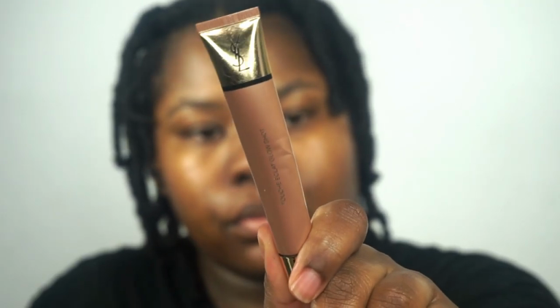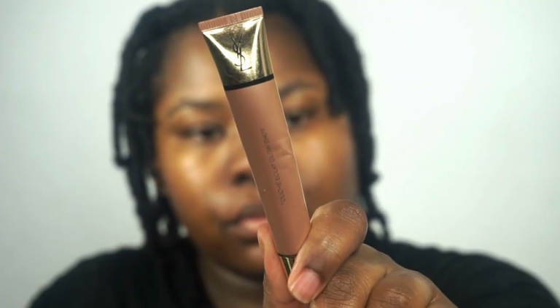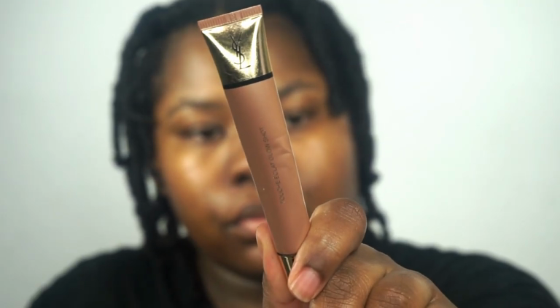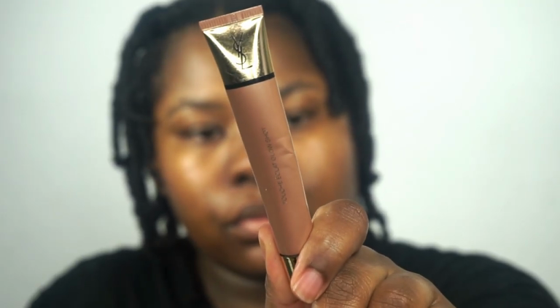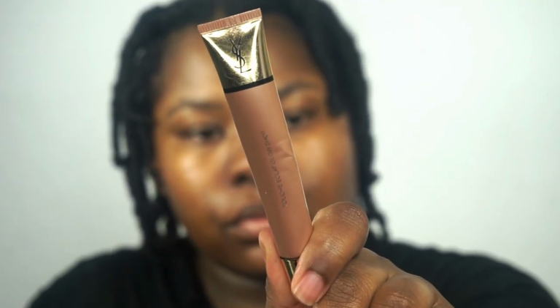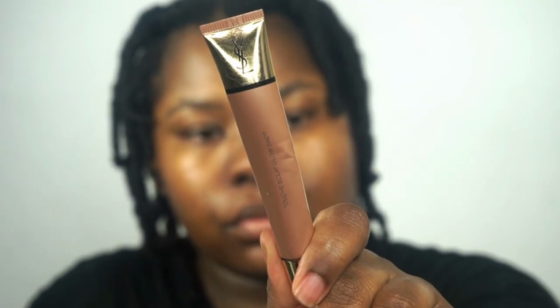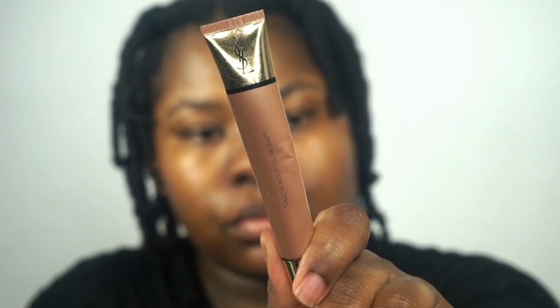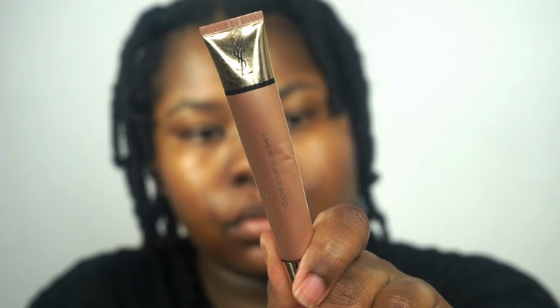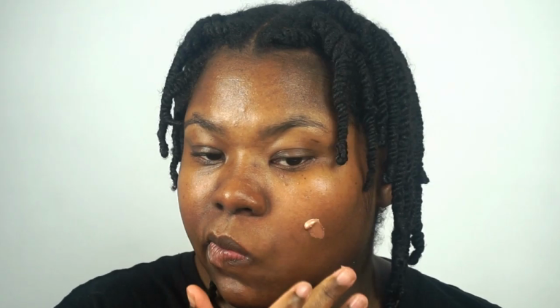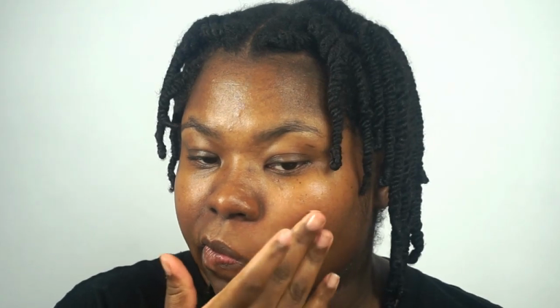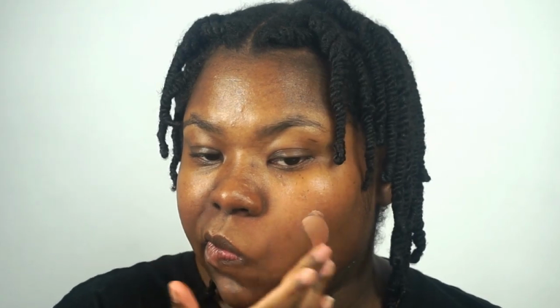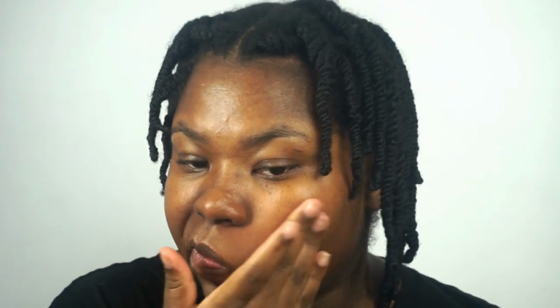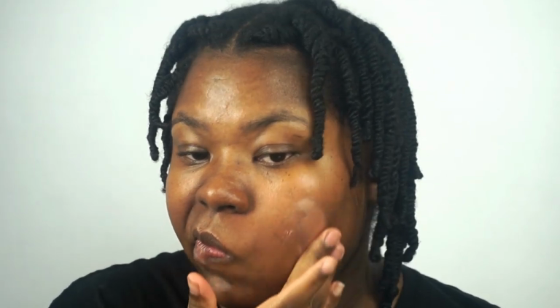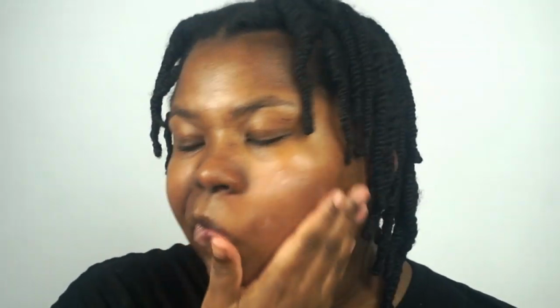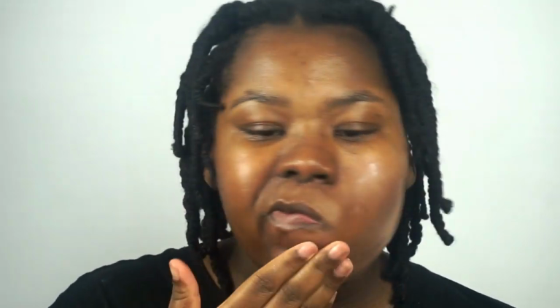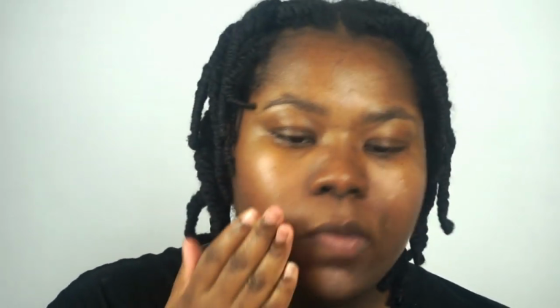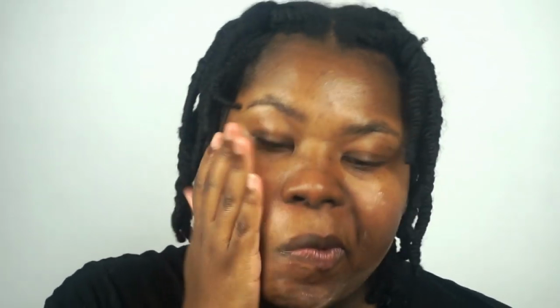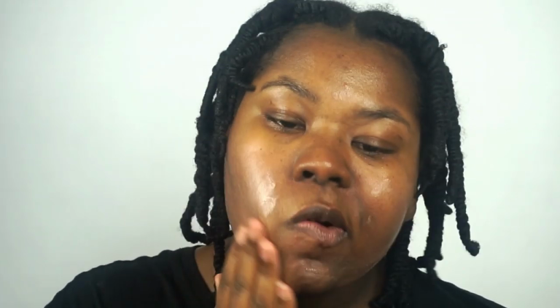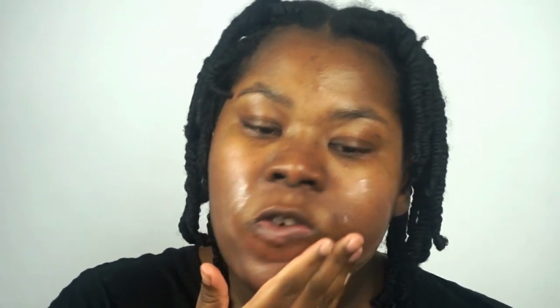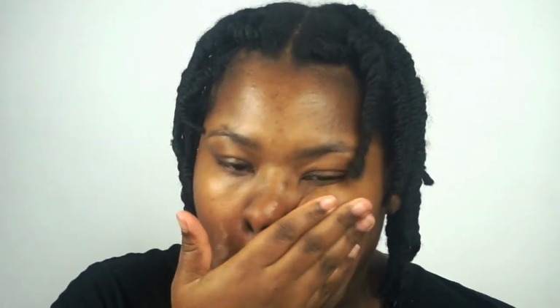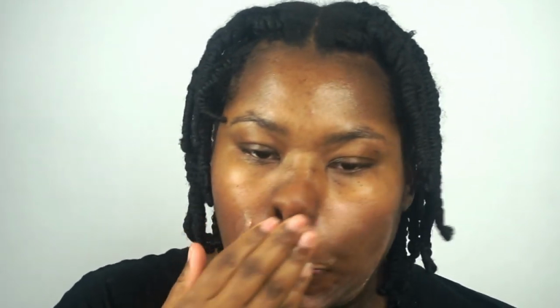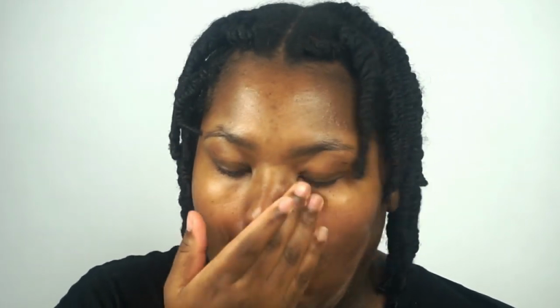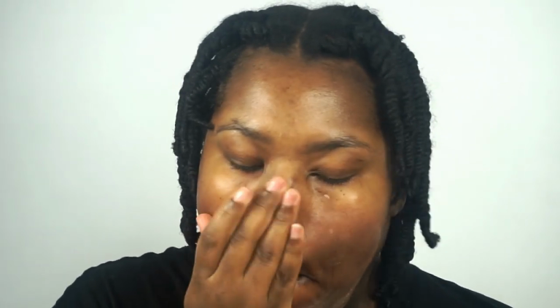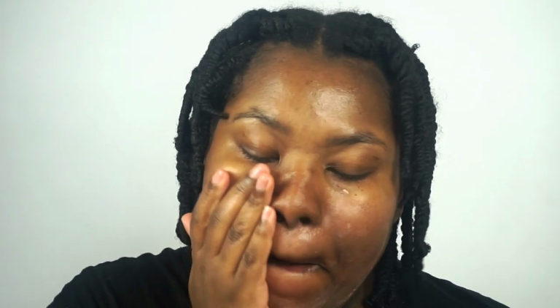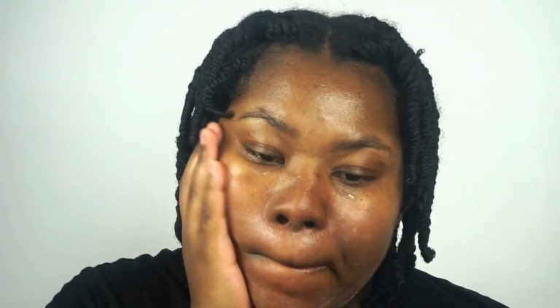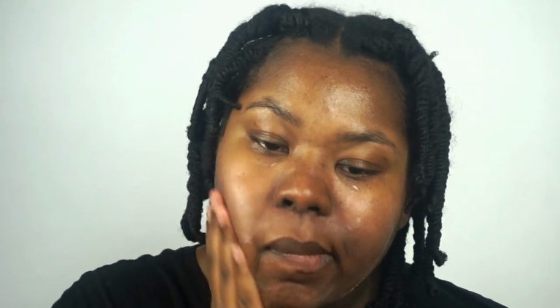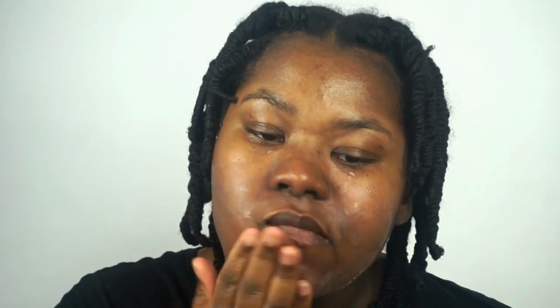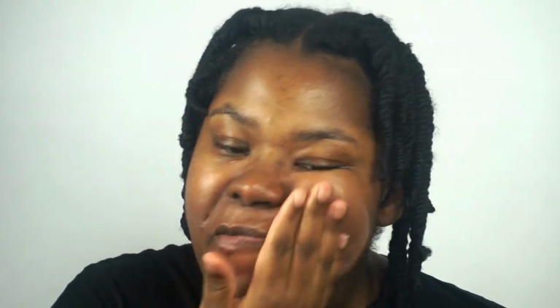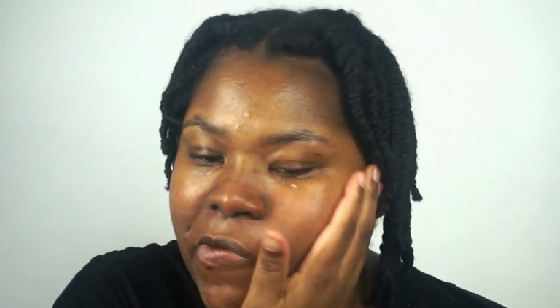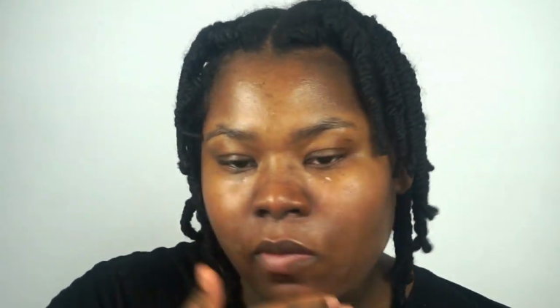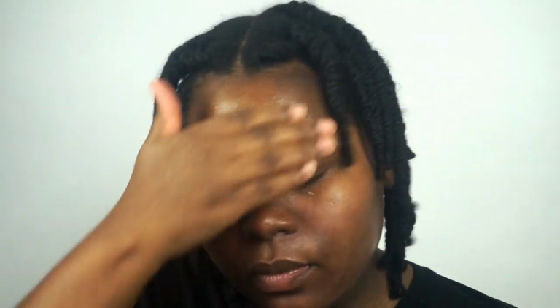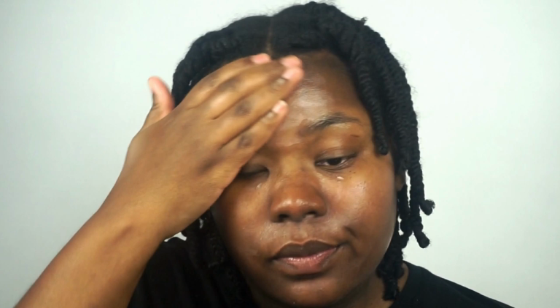Then I'm going to go in with this liquid highlighter from YSL. This is going to give my skin more glow underneath the foundation.